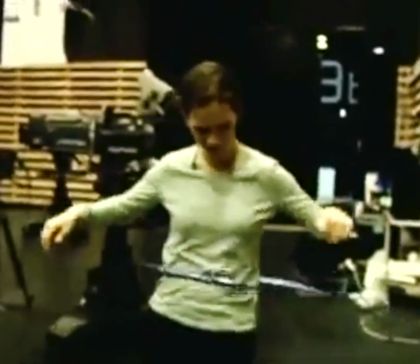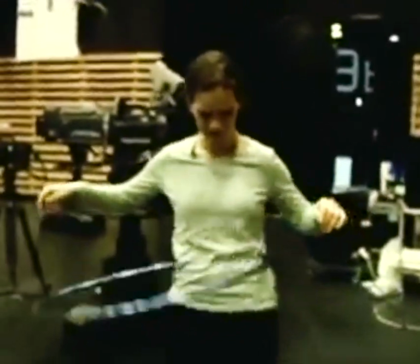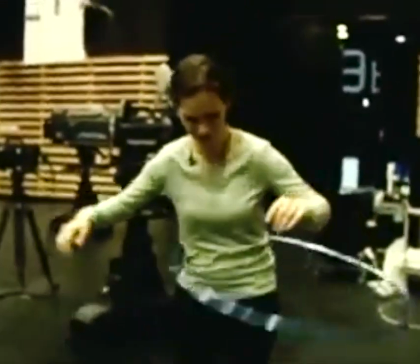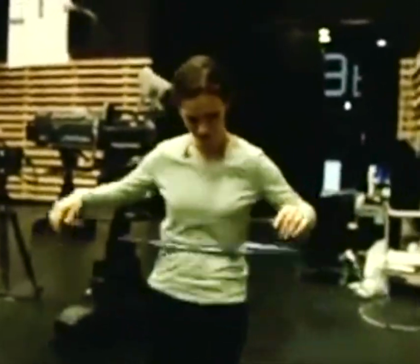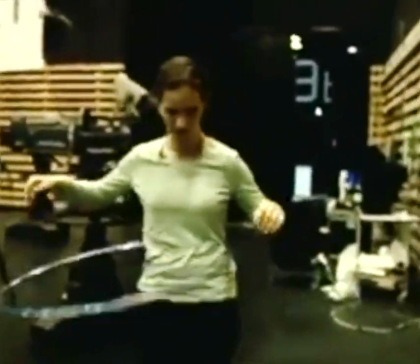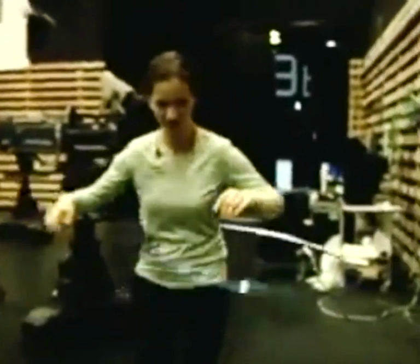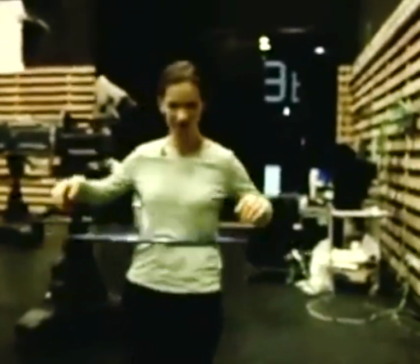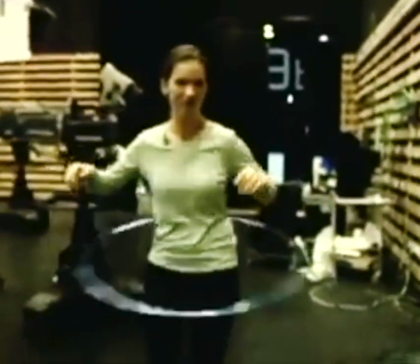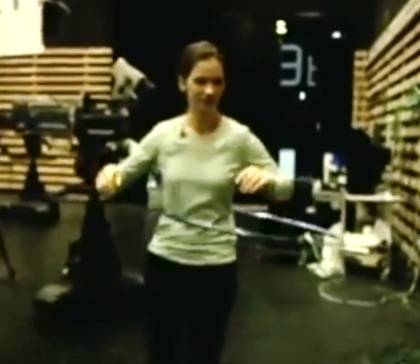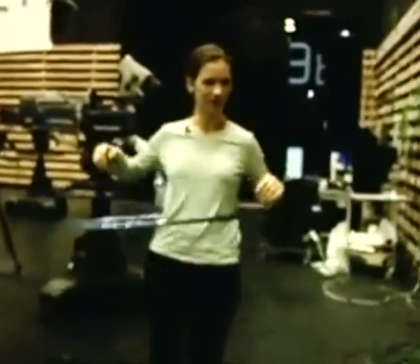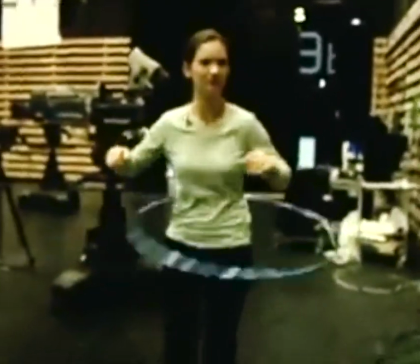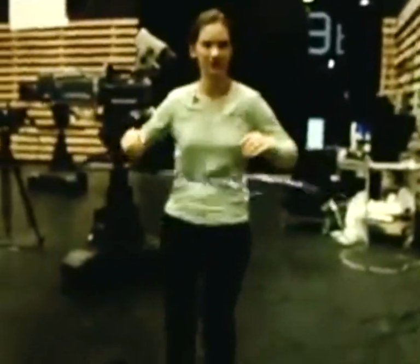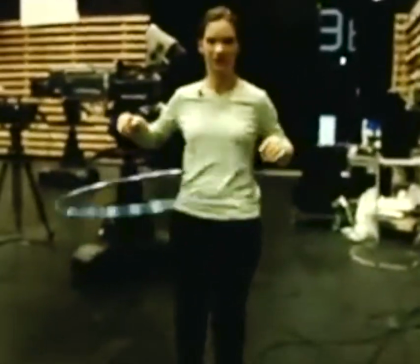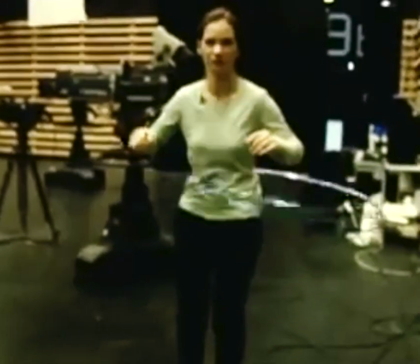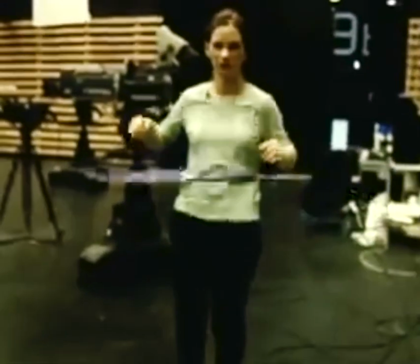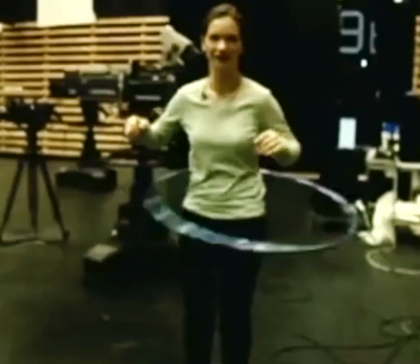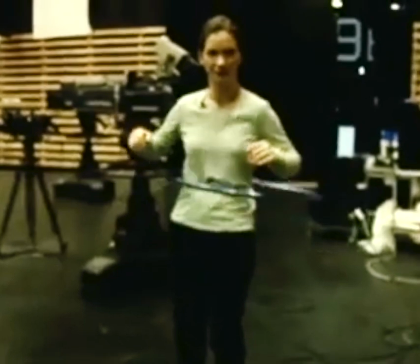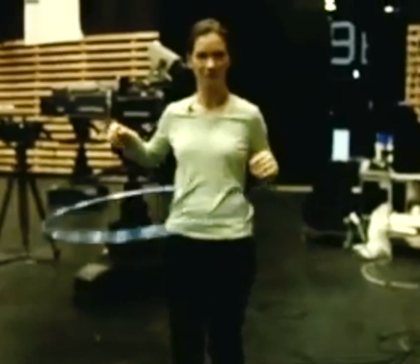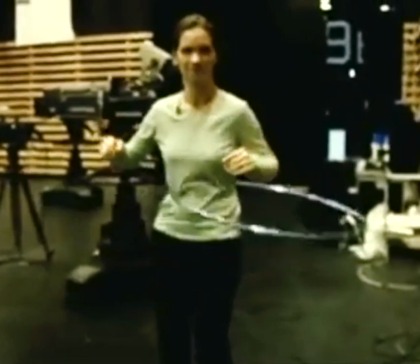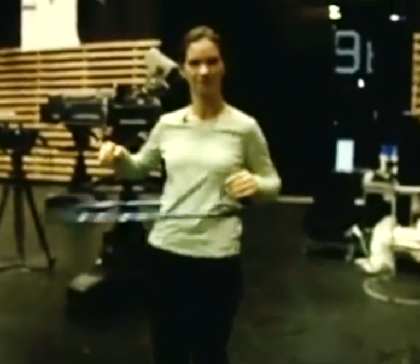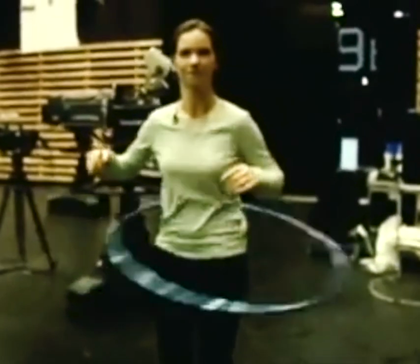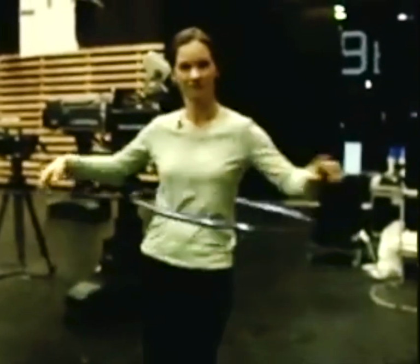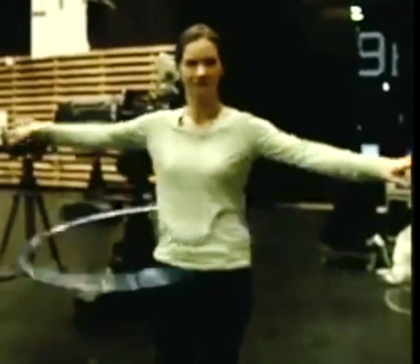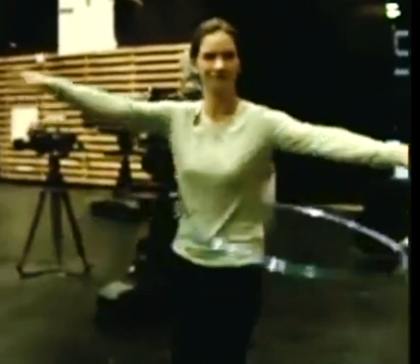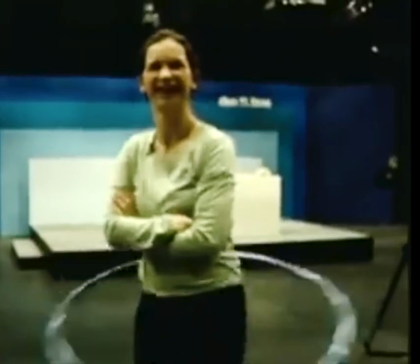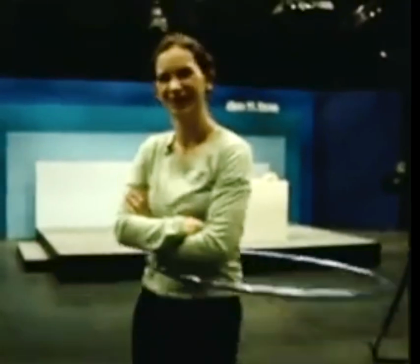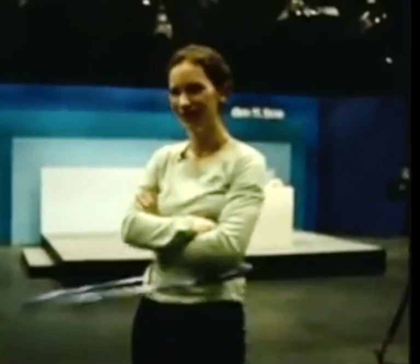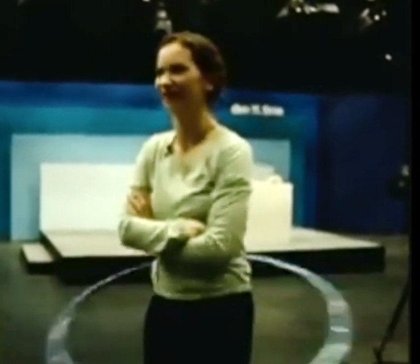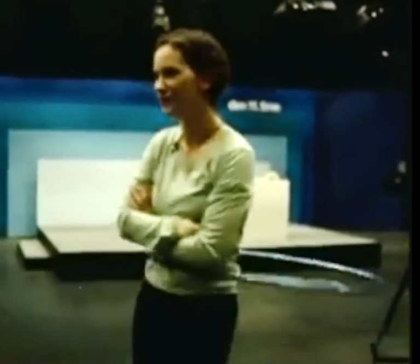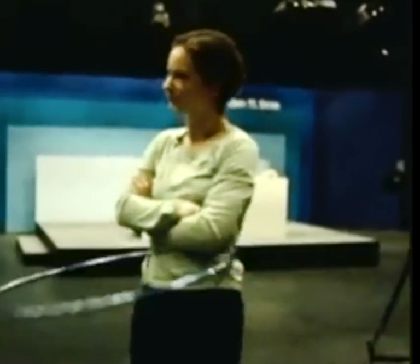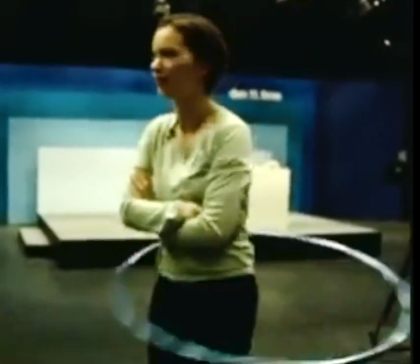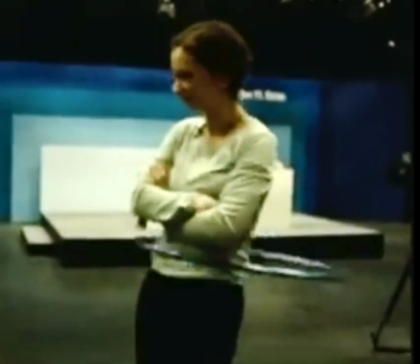Oh my god, this is weird. Oh, there we go — it's easier with water in it. But I can hula hoop forever.